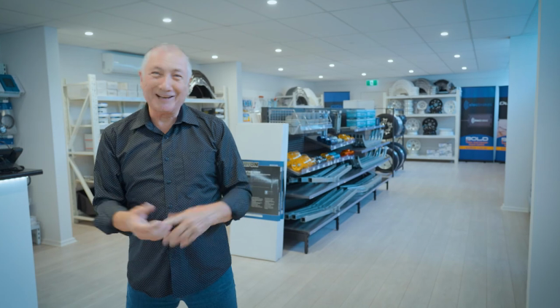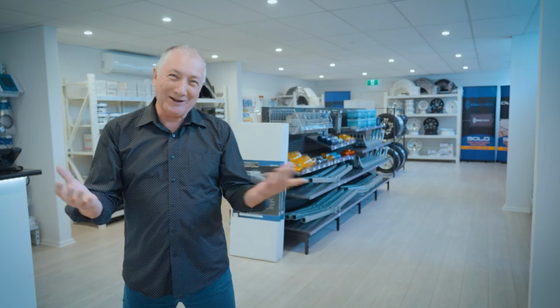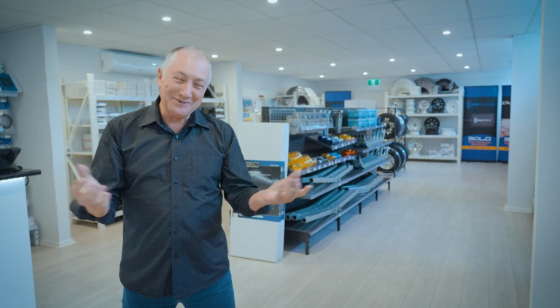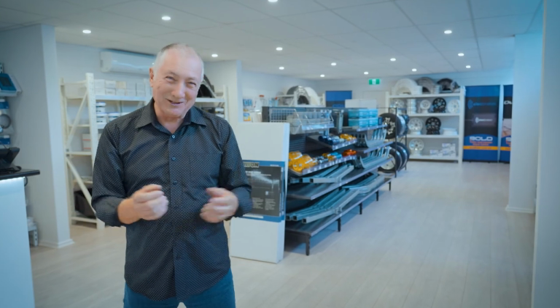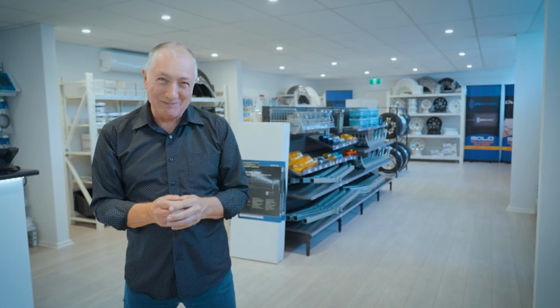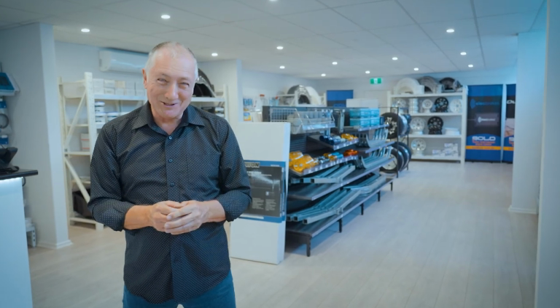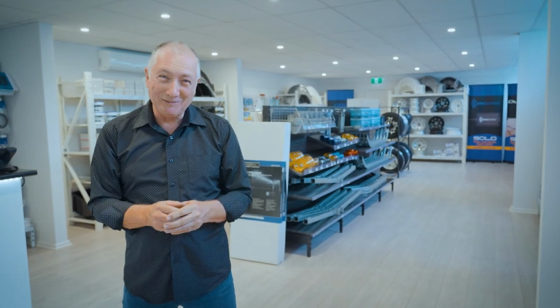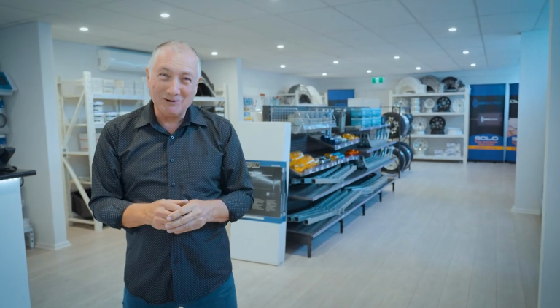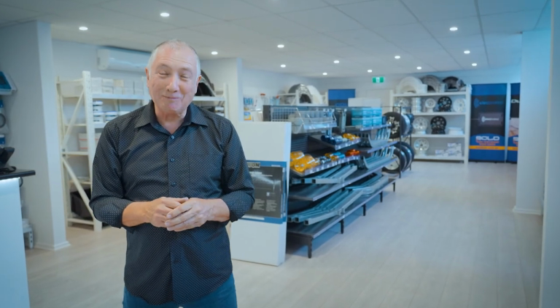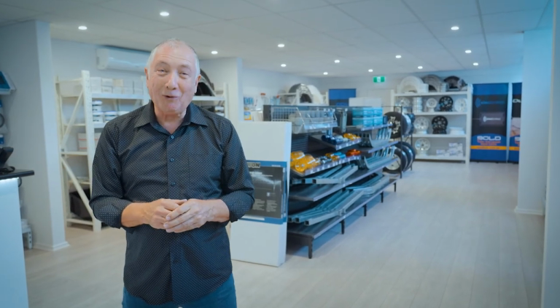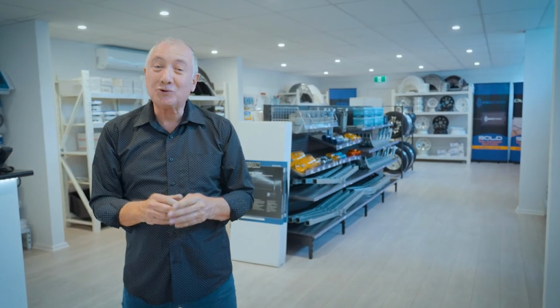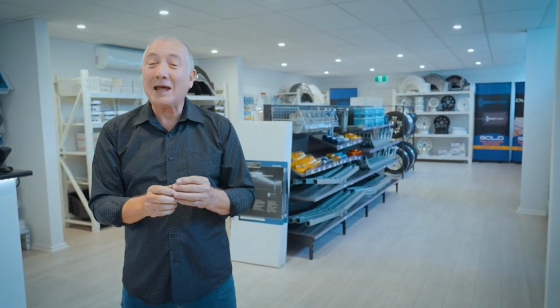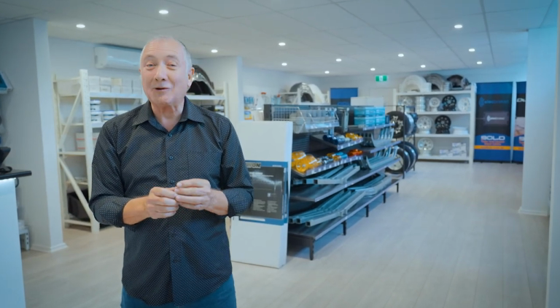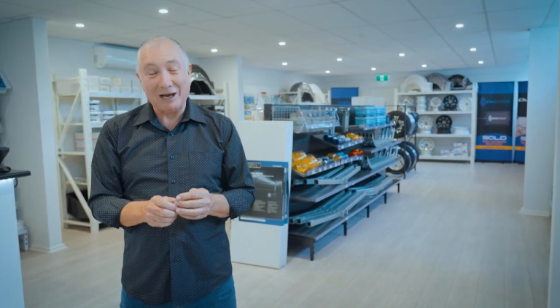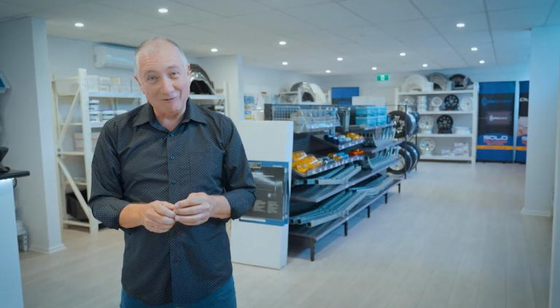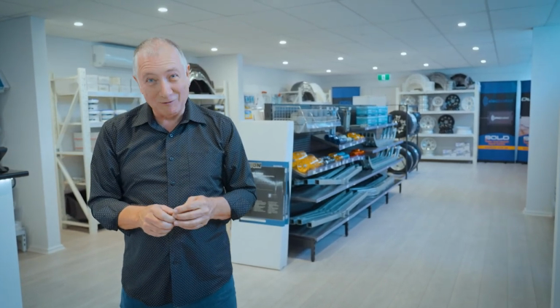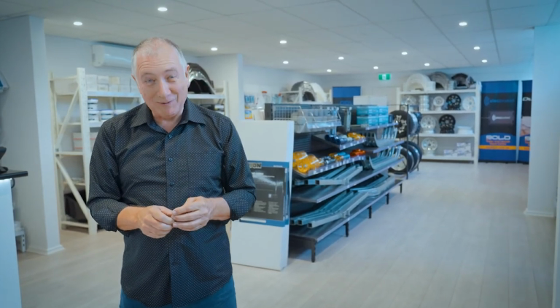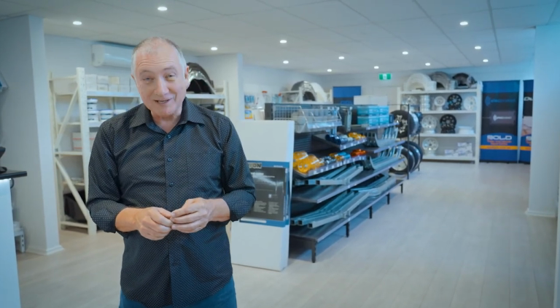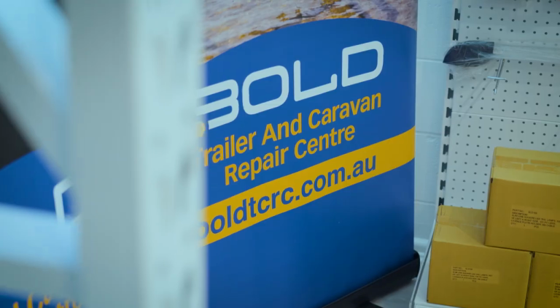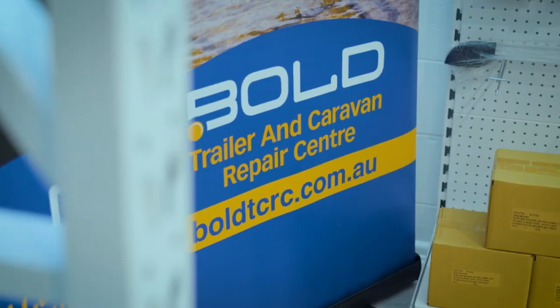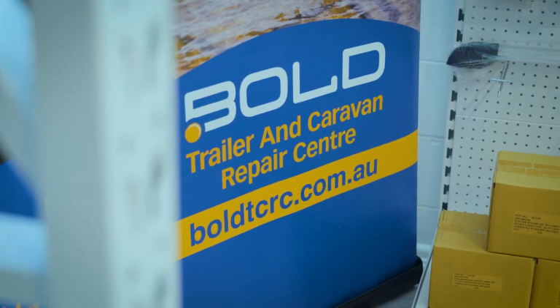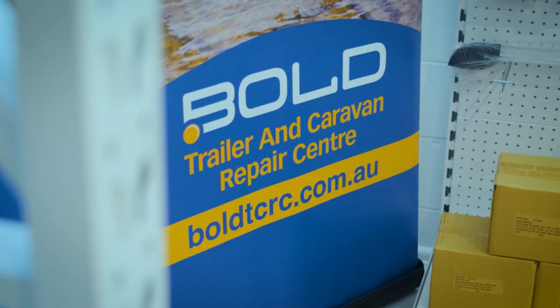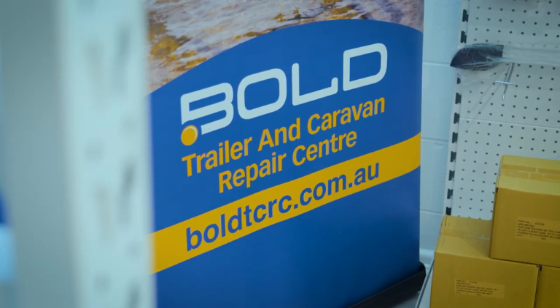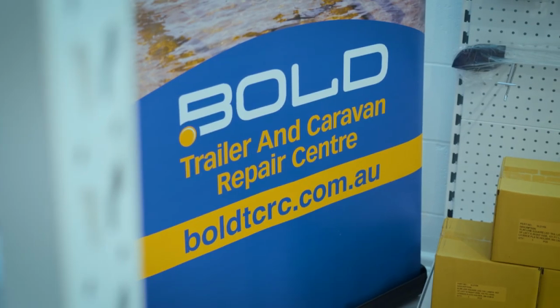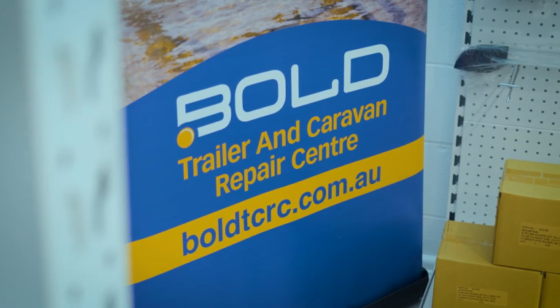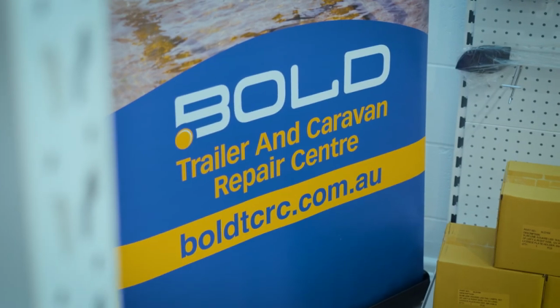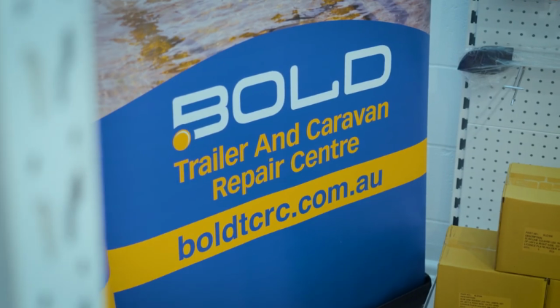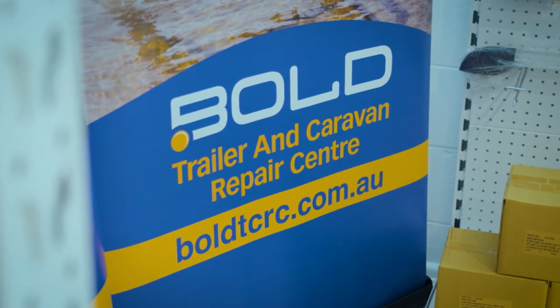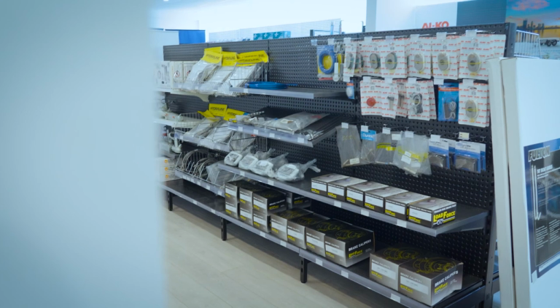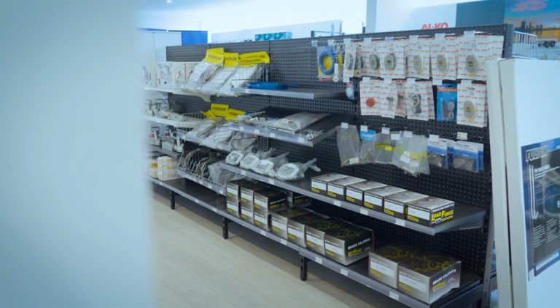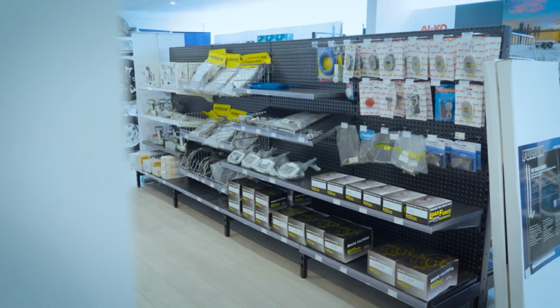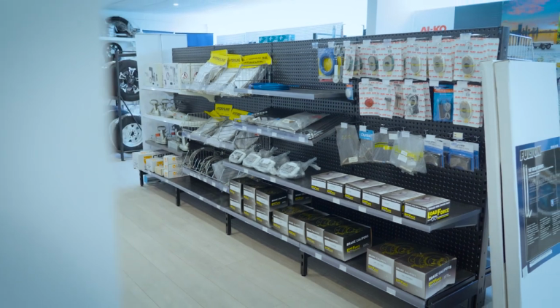G'day, I'm Scott Gibbons. I'm here at Bold Trailer and Caravan Repair Centre. This is their retail and parts shop.